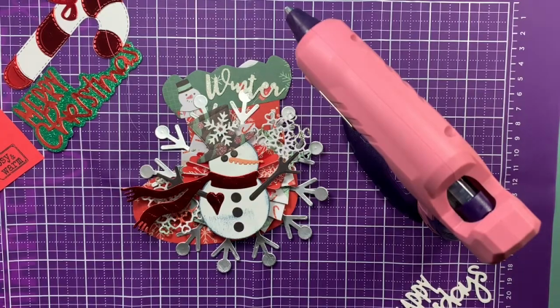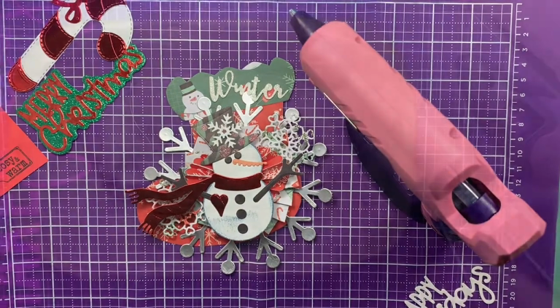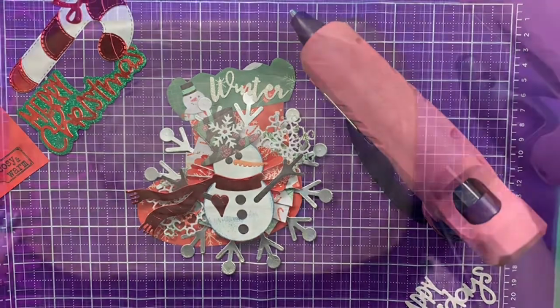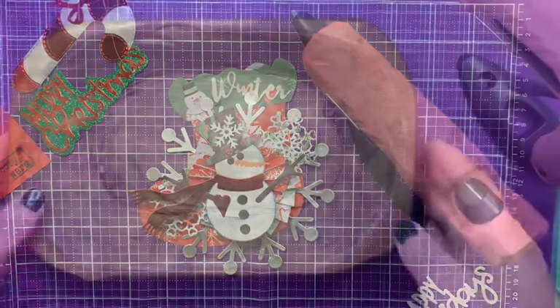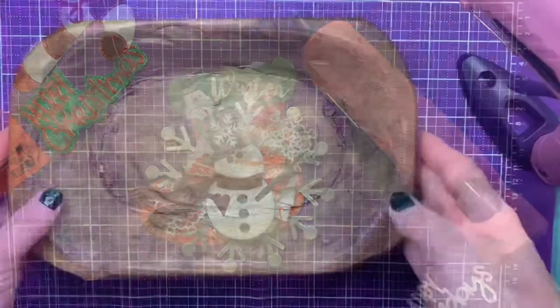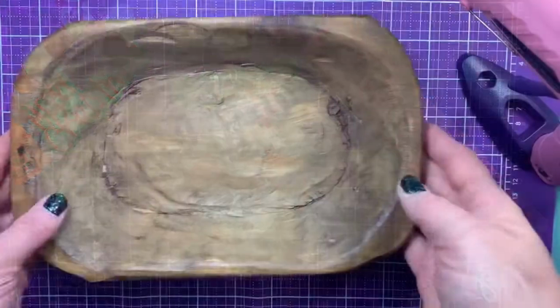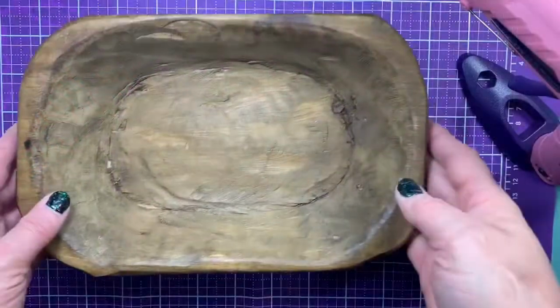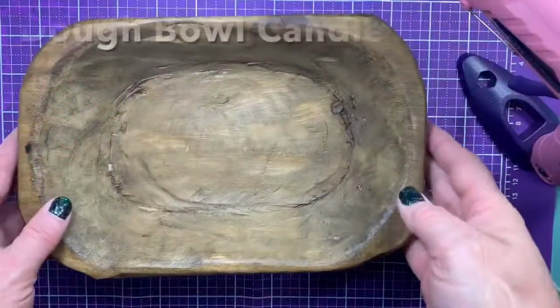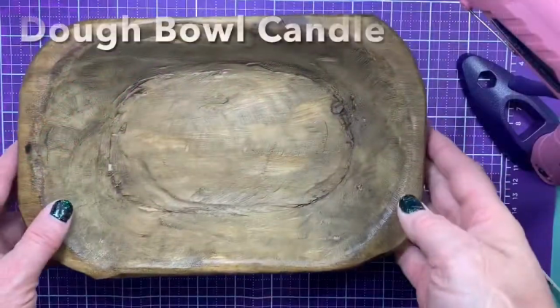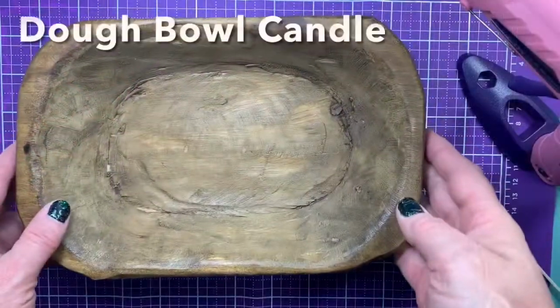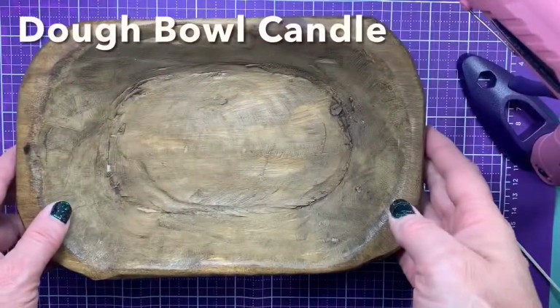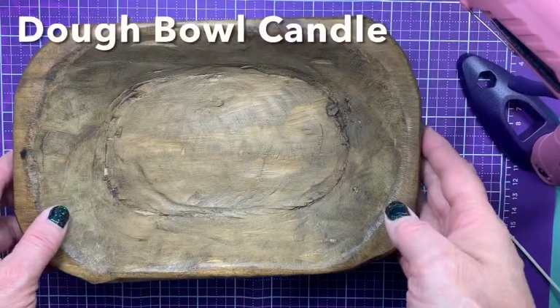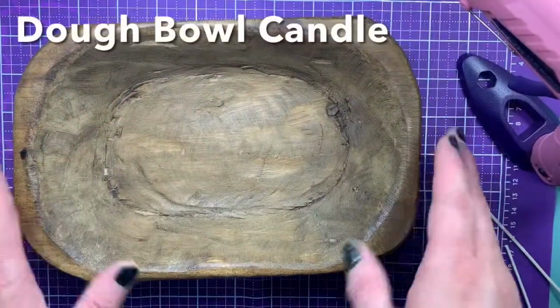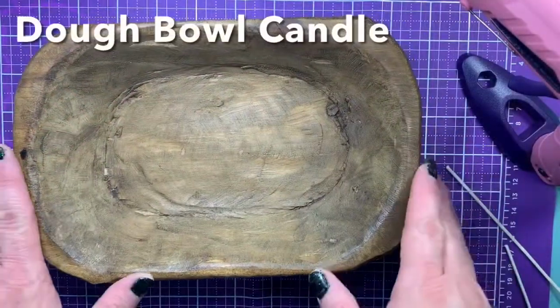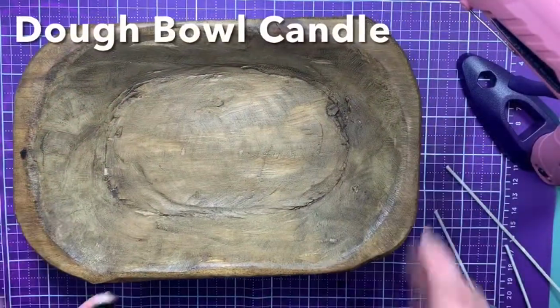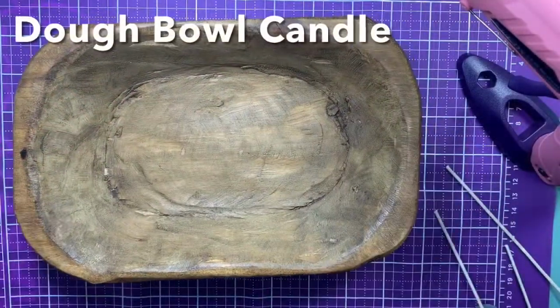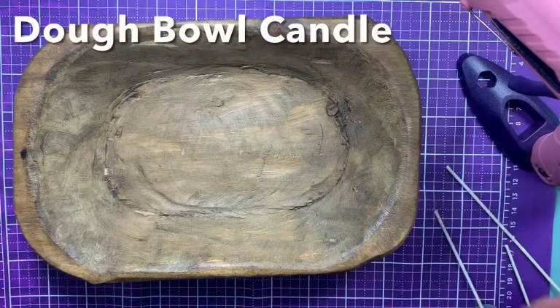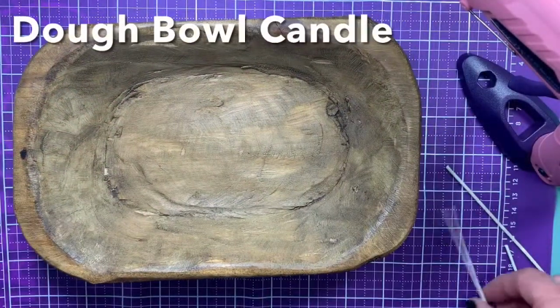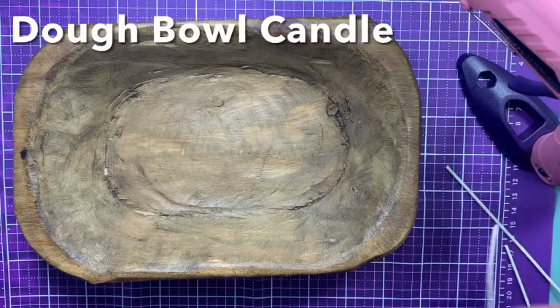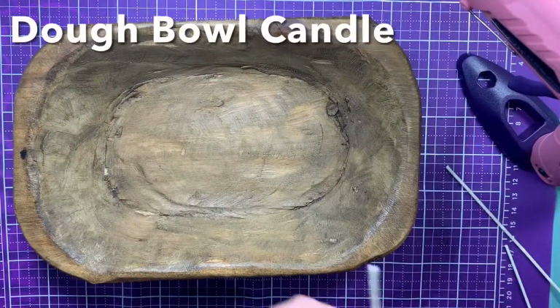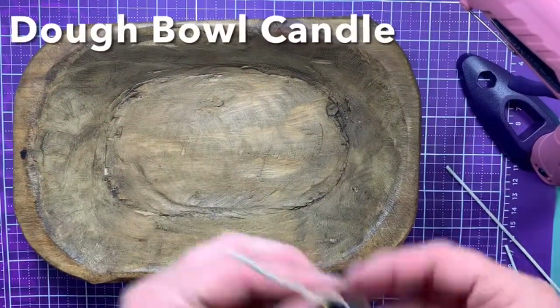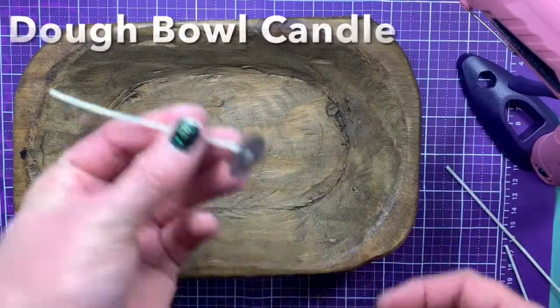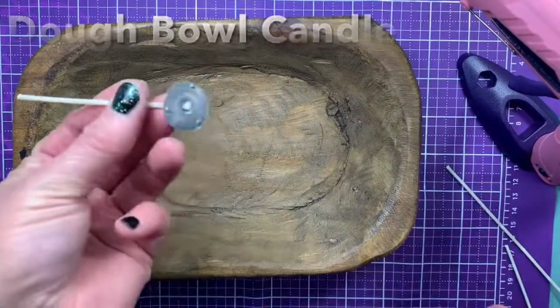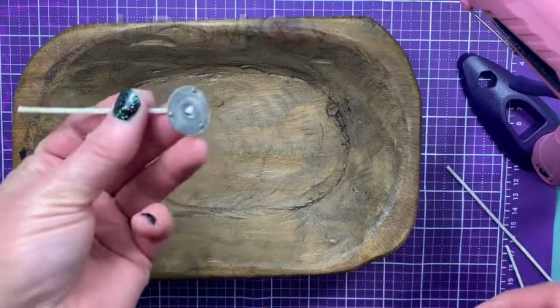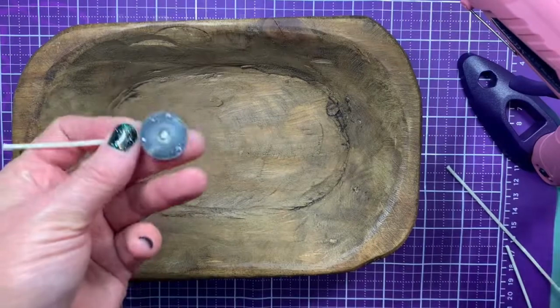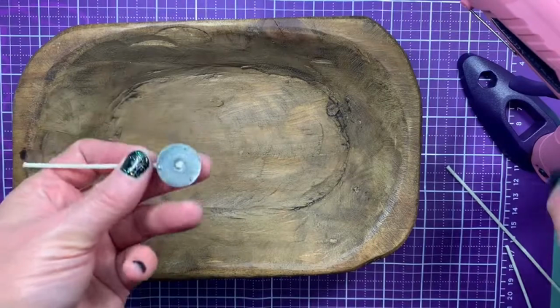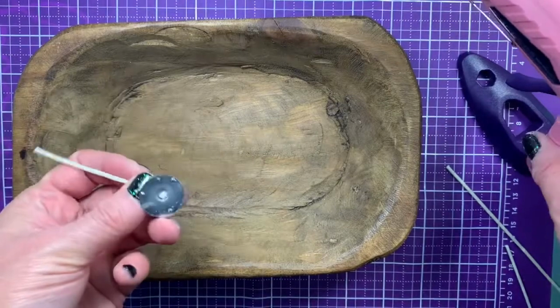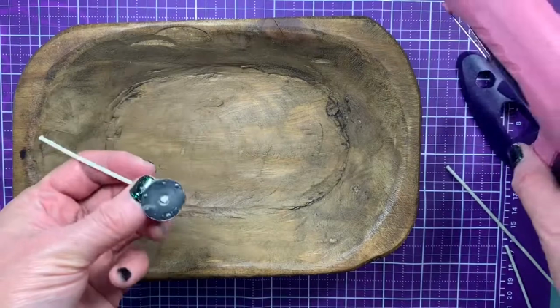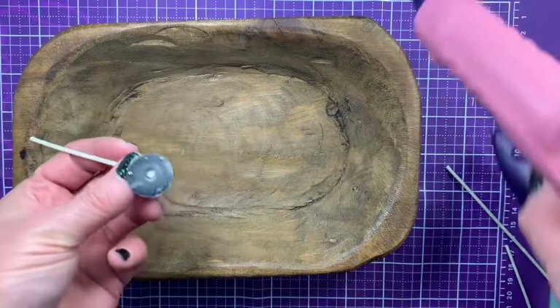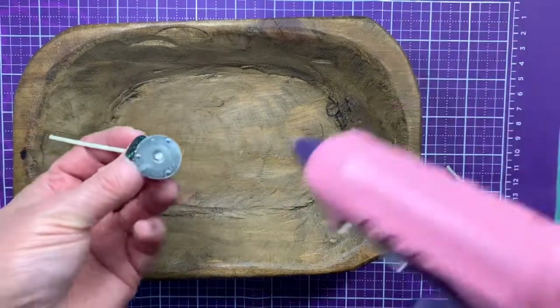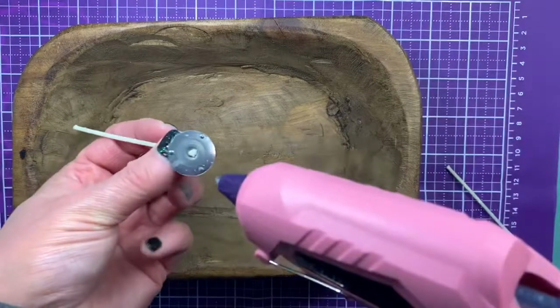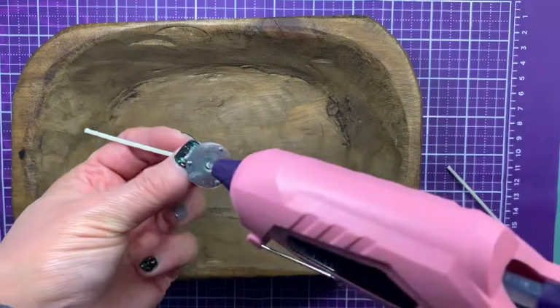So real quickly, I'm going to make a dough bowl candle and I'm going to add my wicks with the hot glue gun.